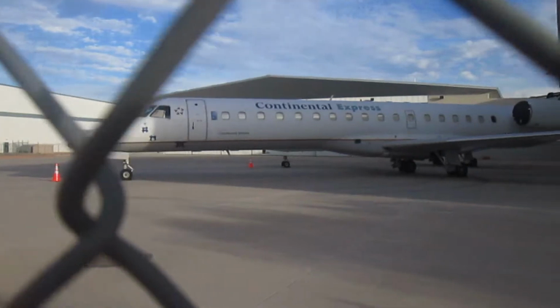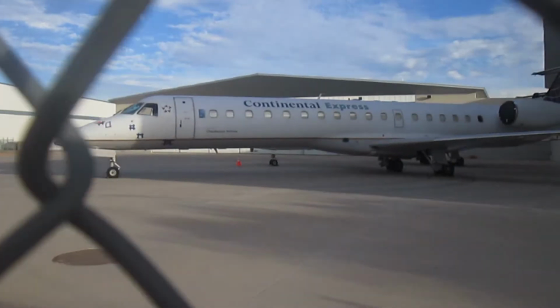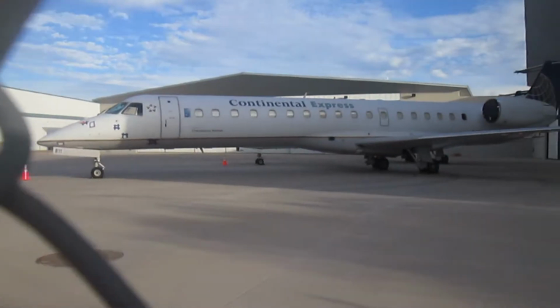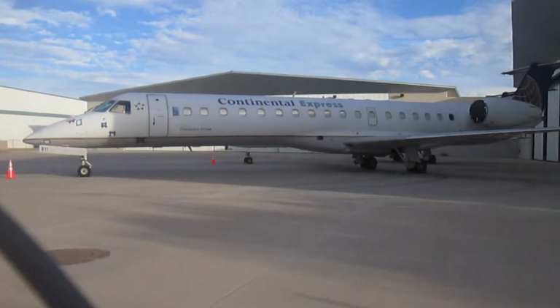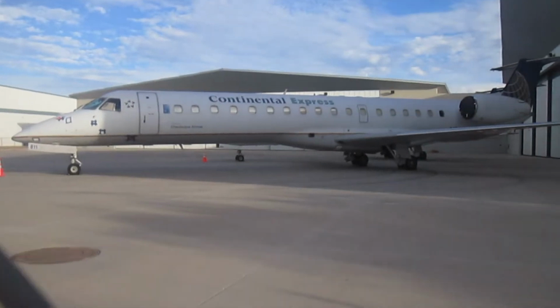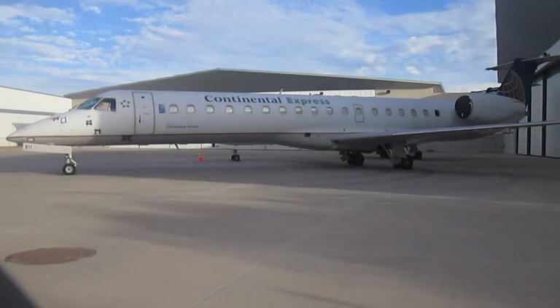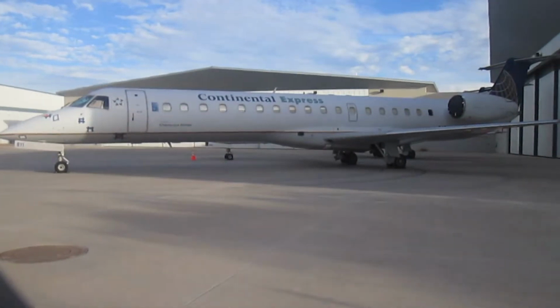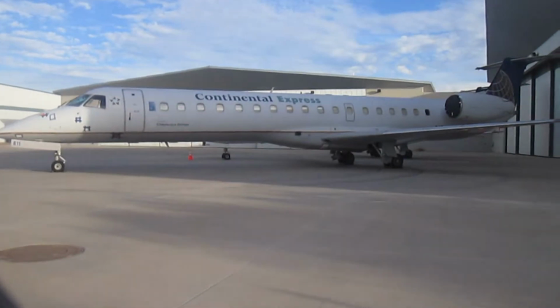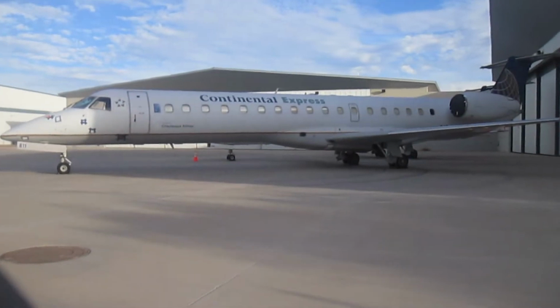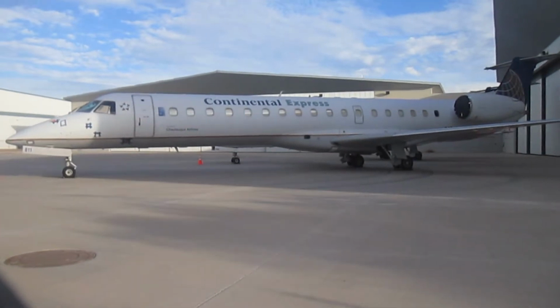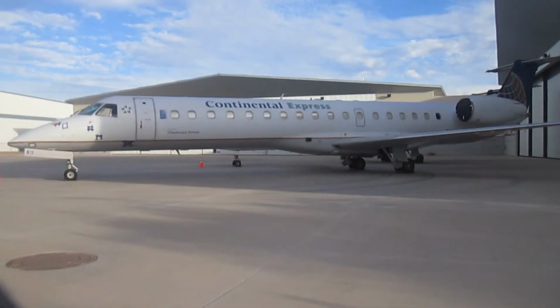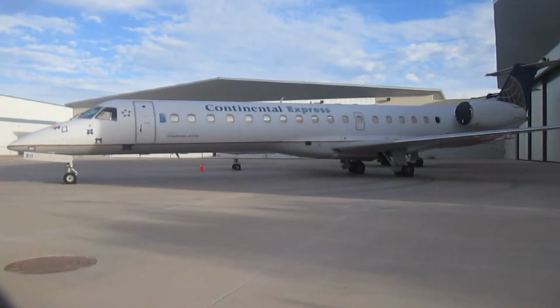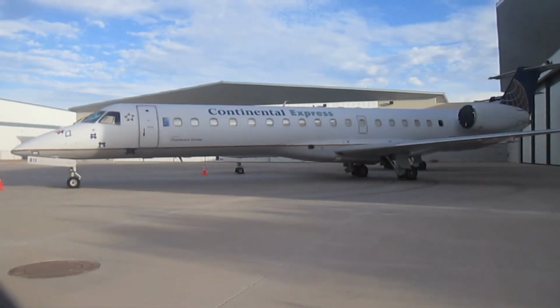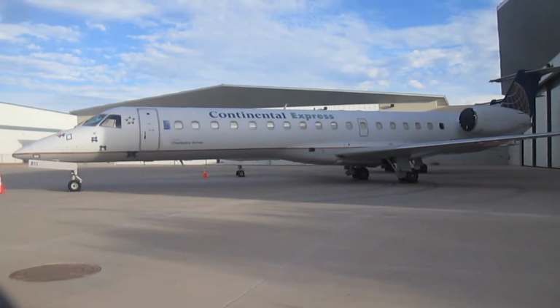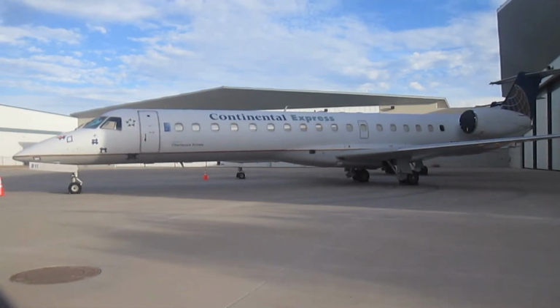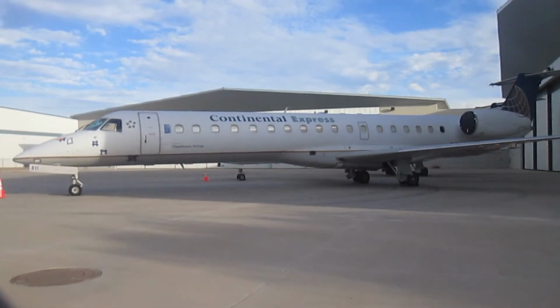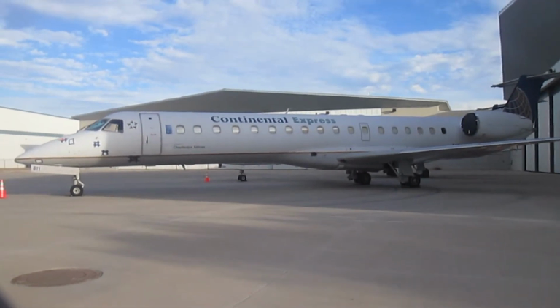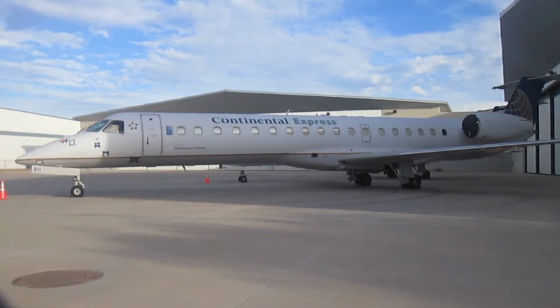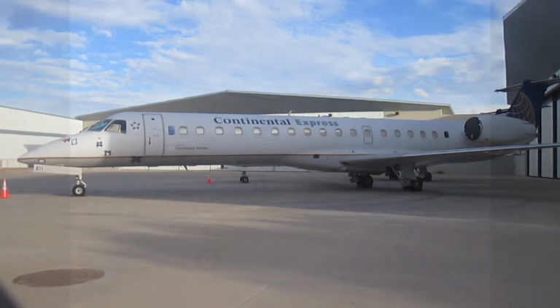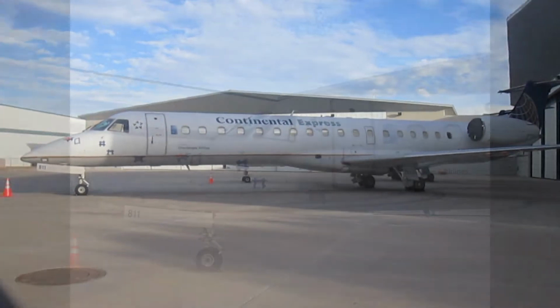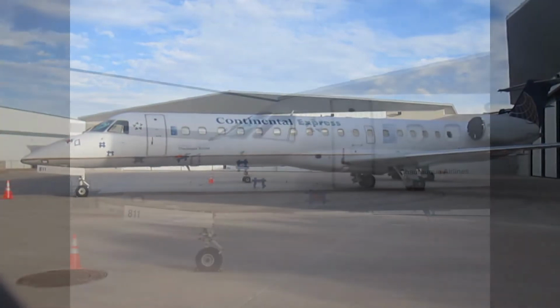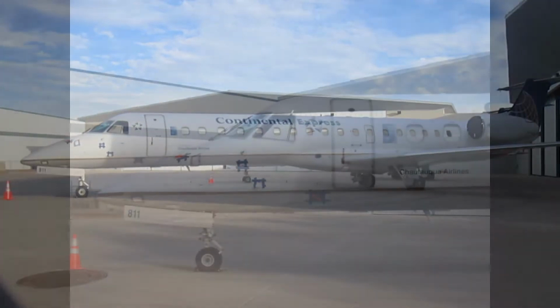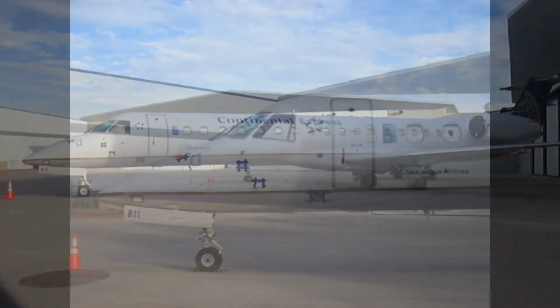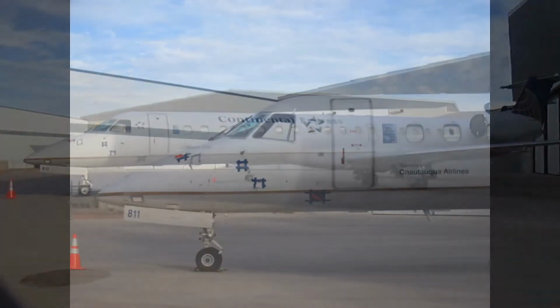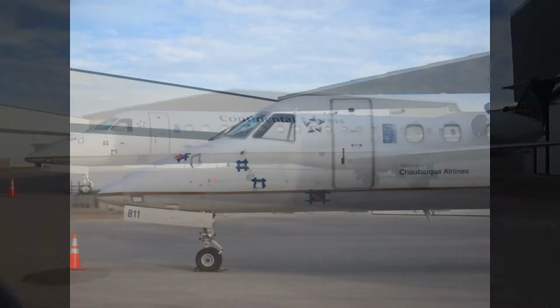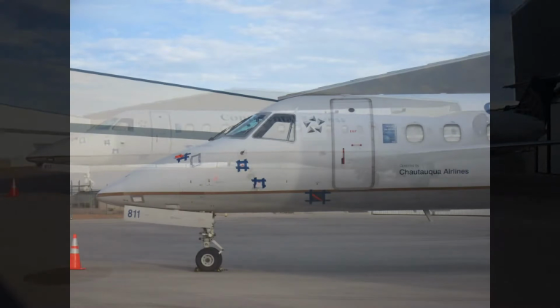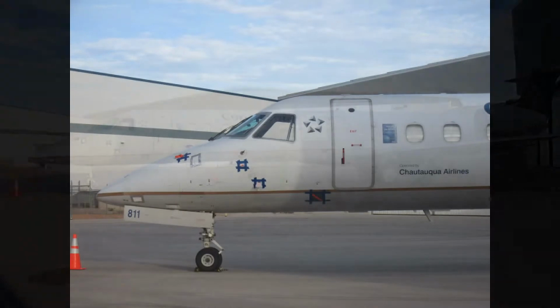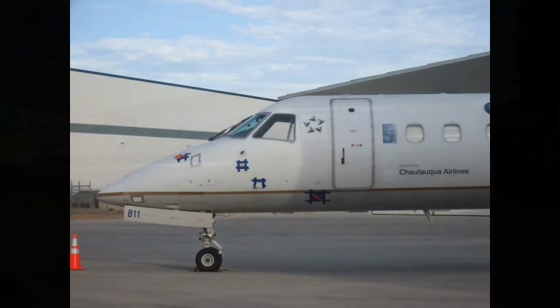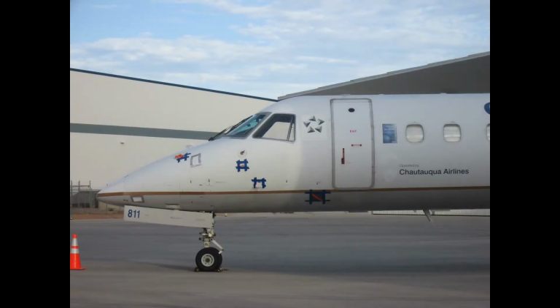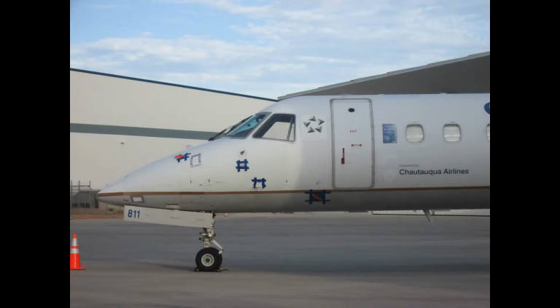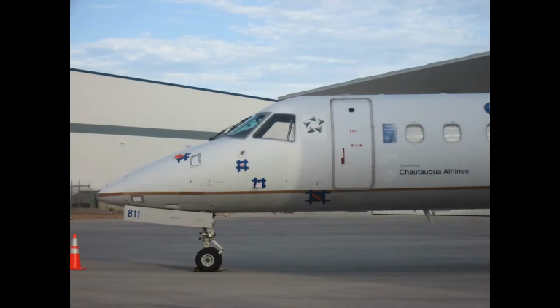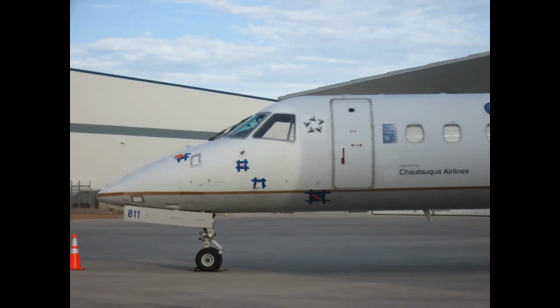So there's a good chance this aircraft could be coming back into service soon. We'll wait and see.